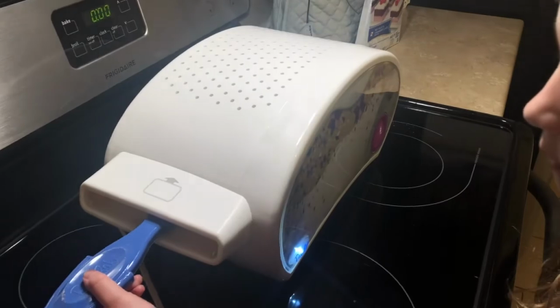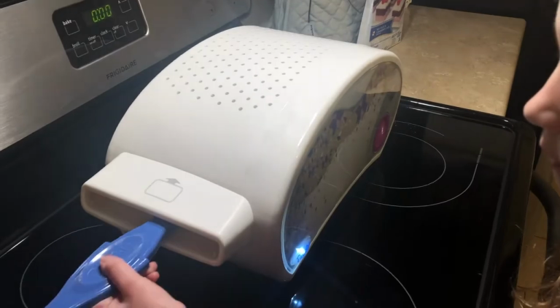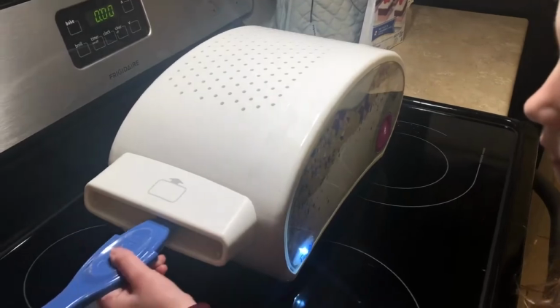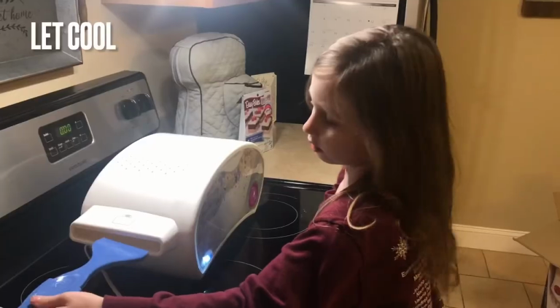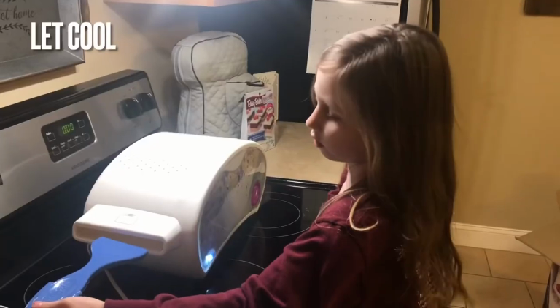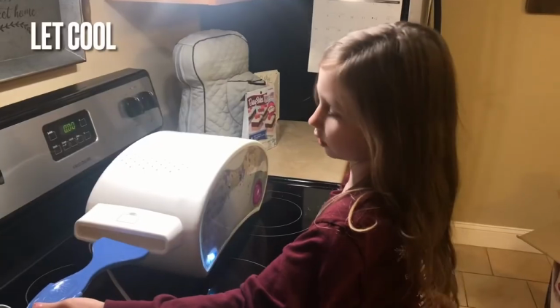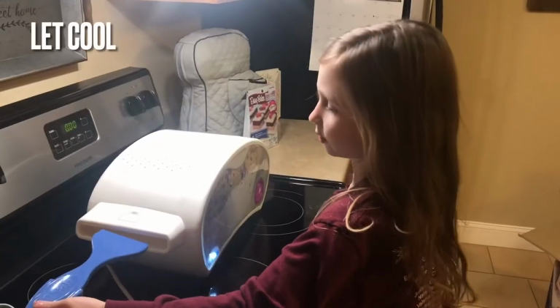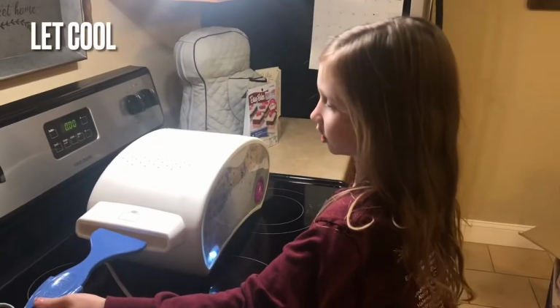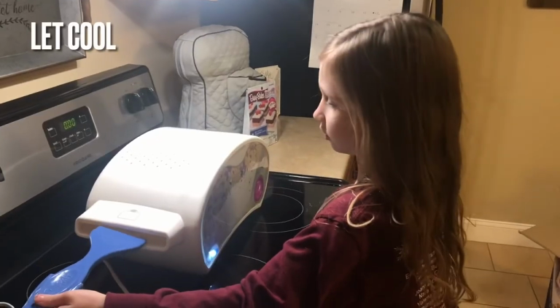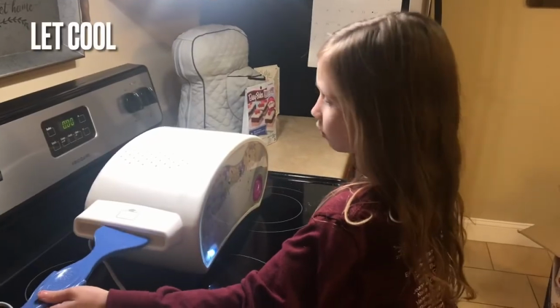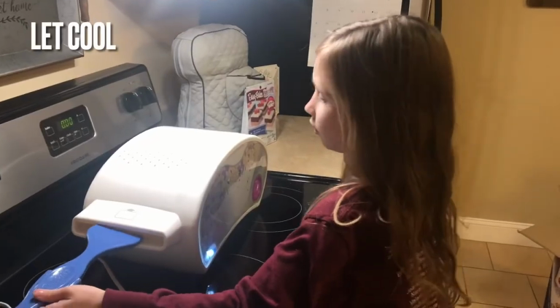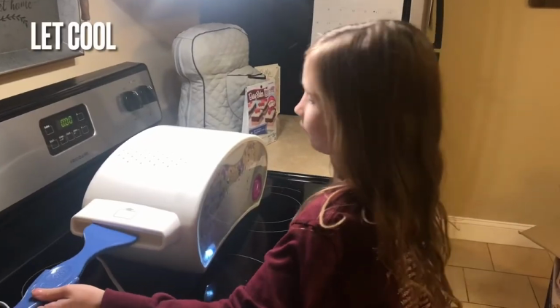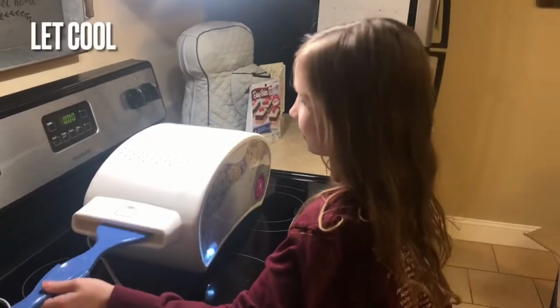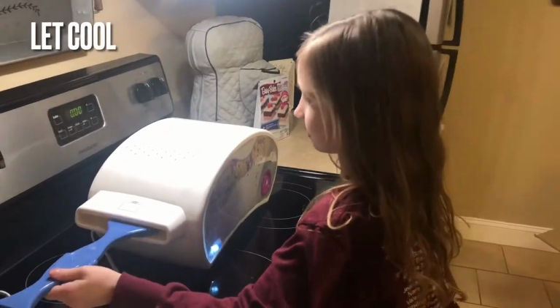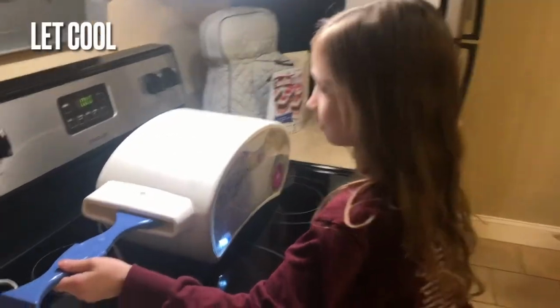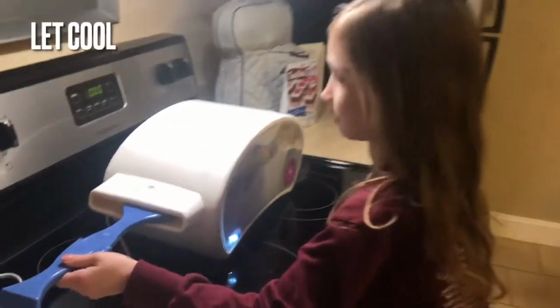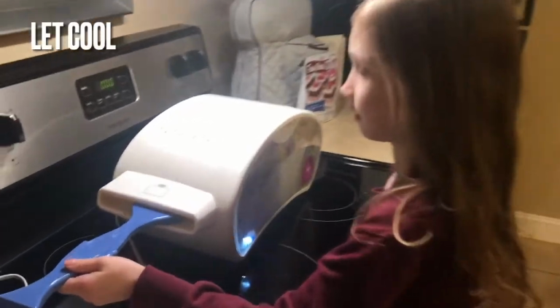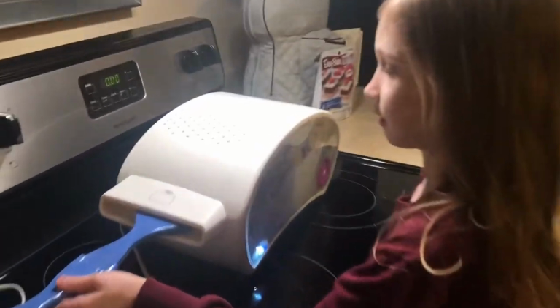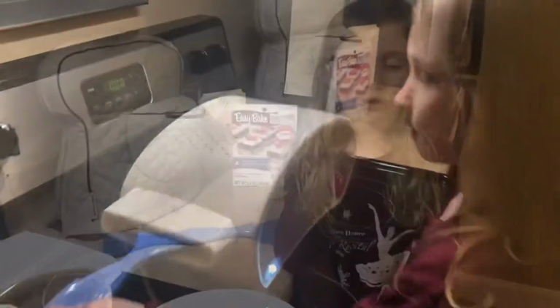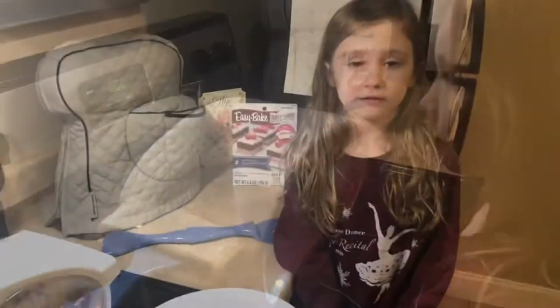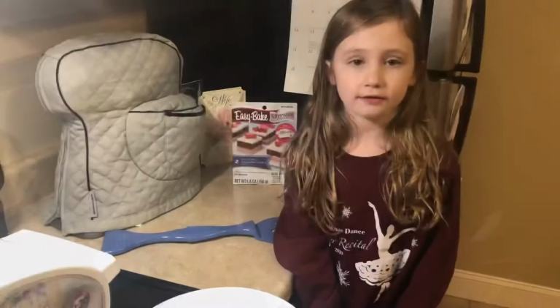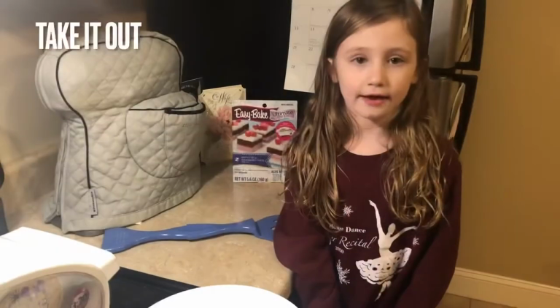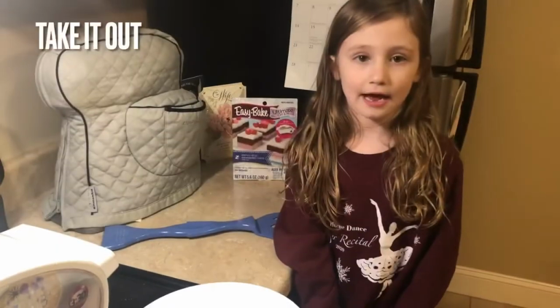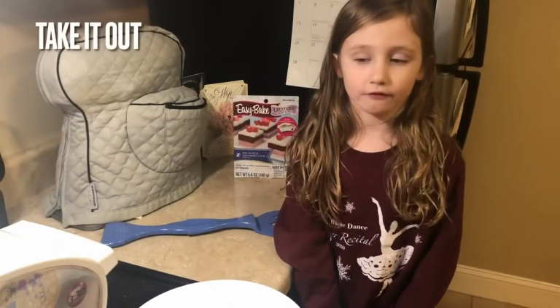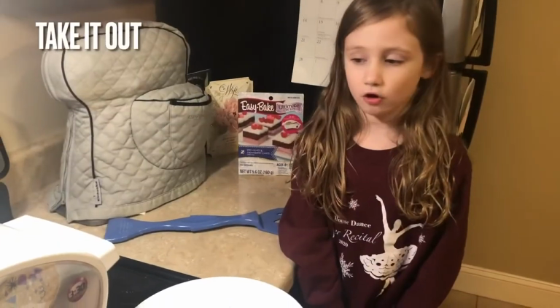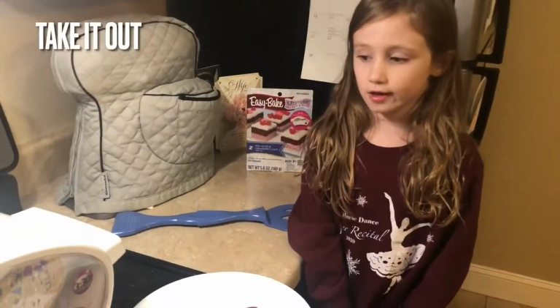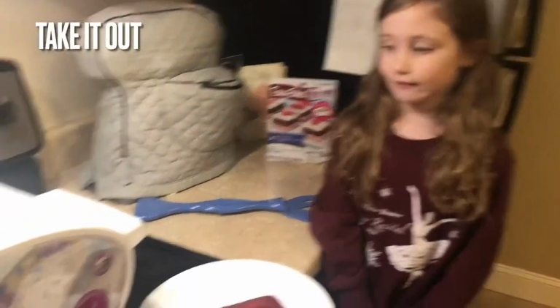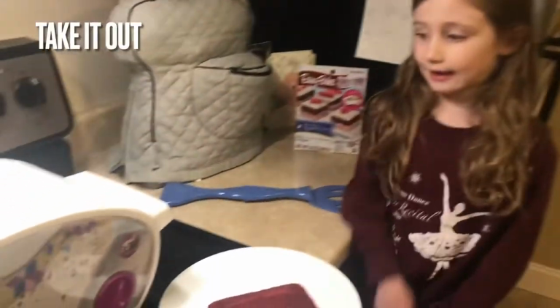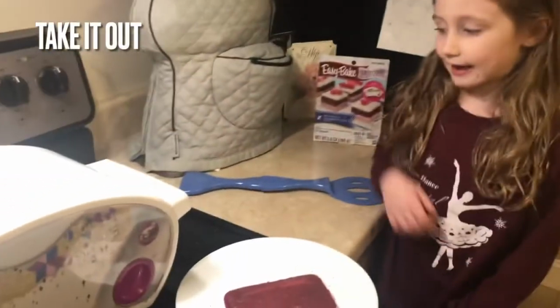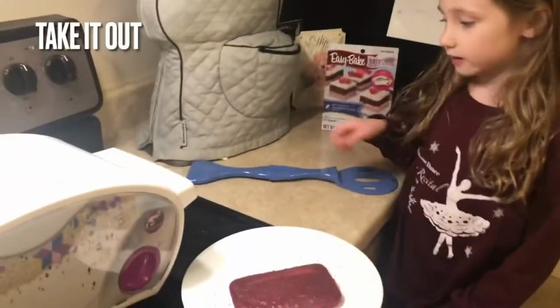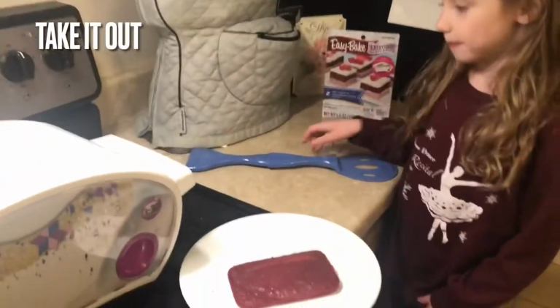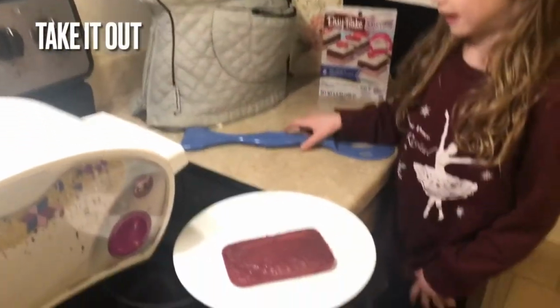Now we're going to put this to the corner. Now I'm going to take it out of the cooling rack and the pan.